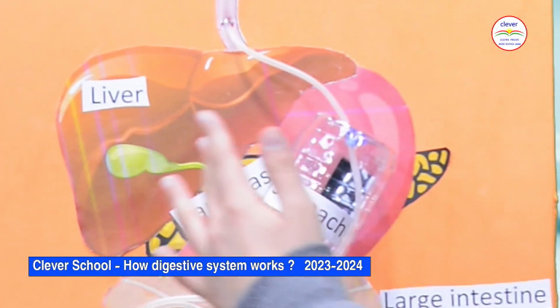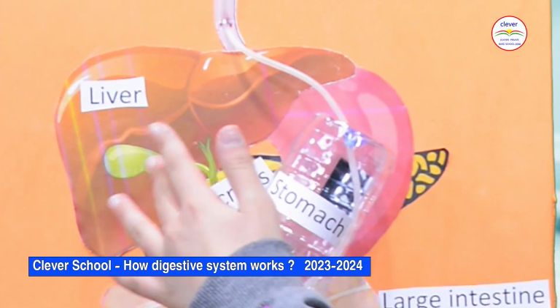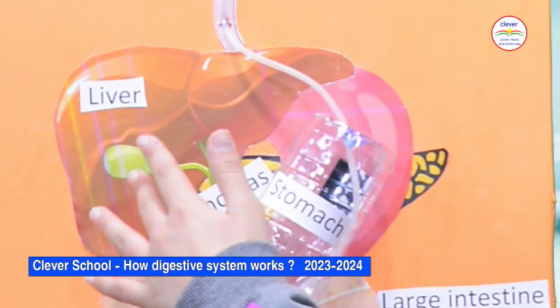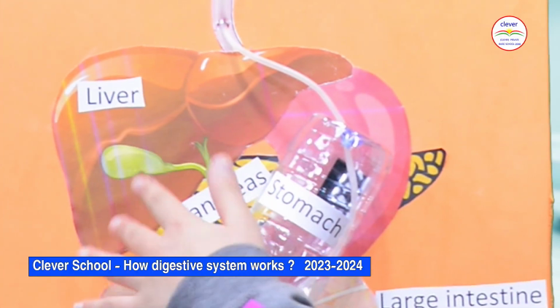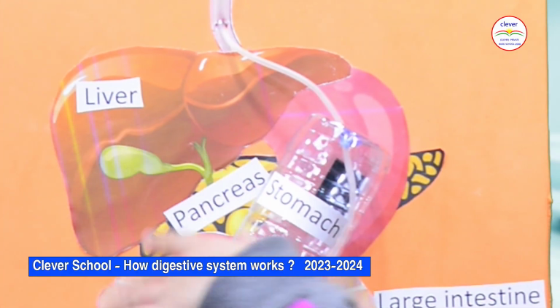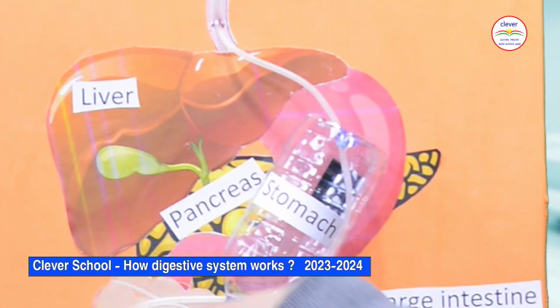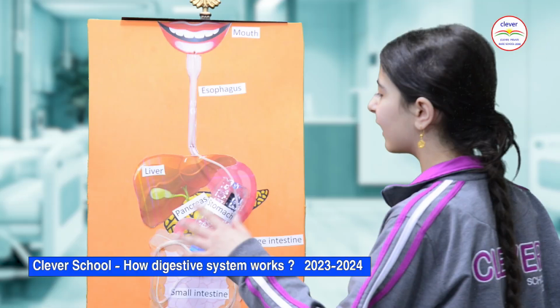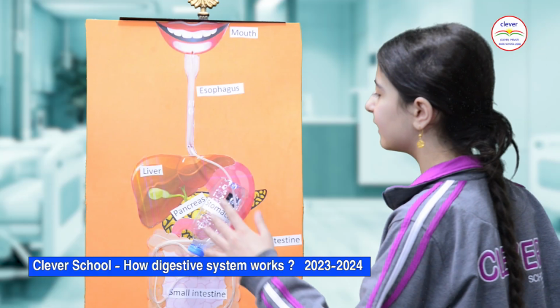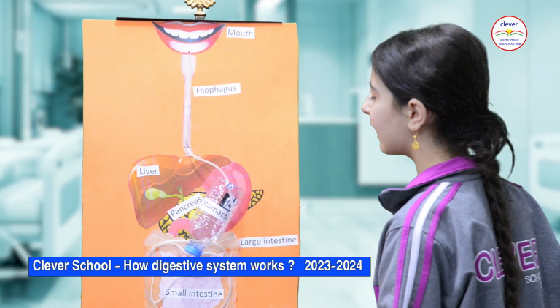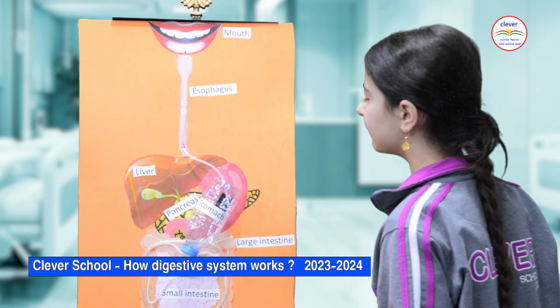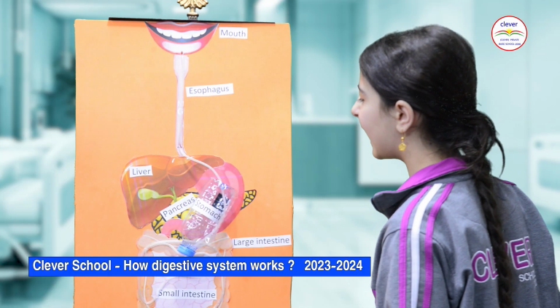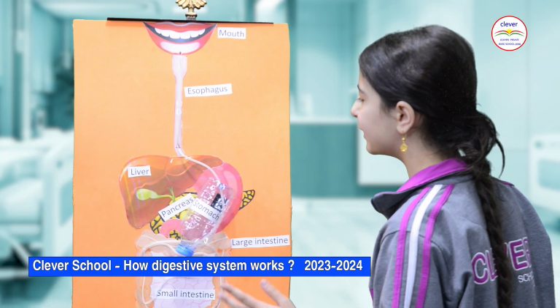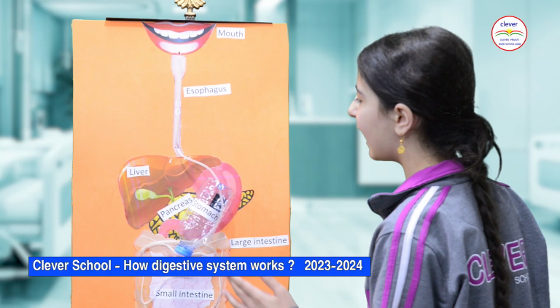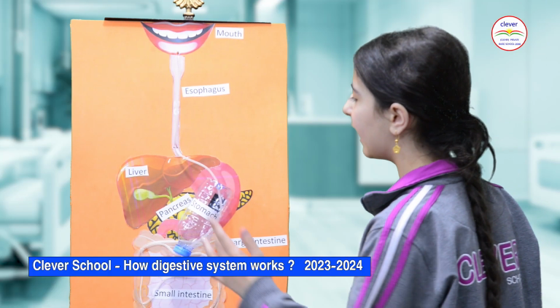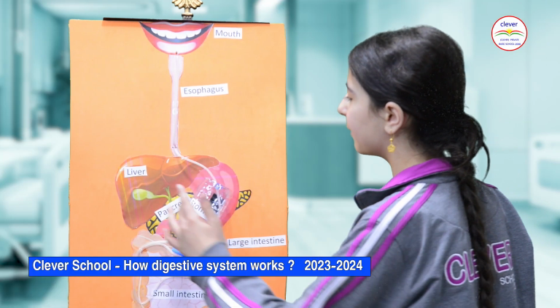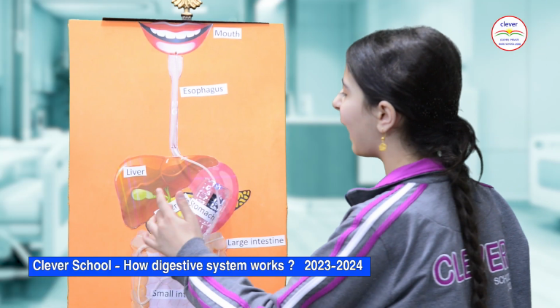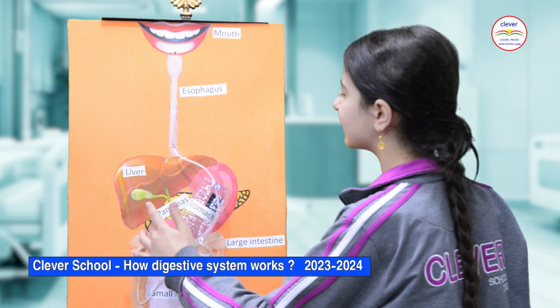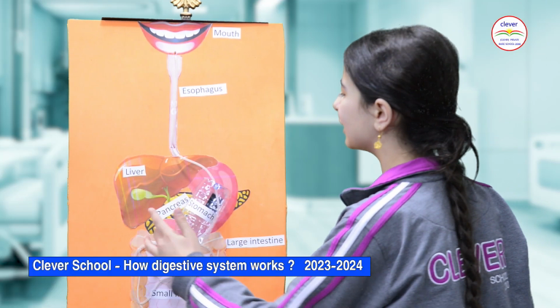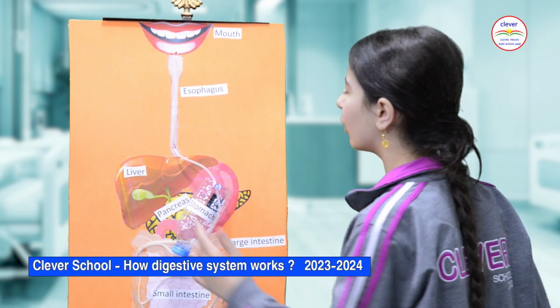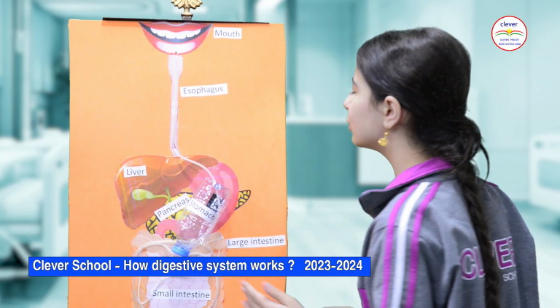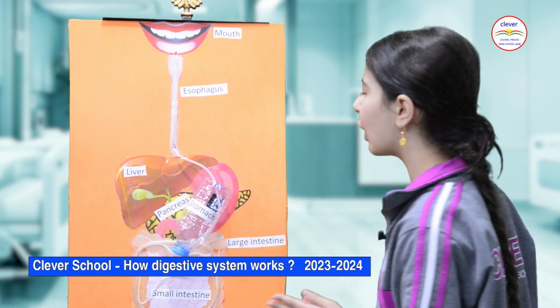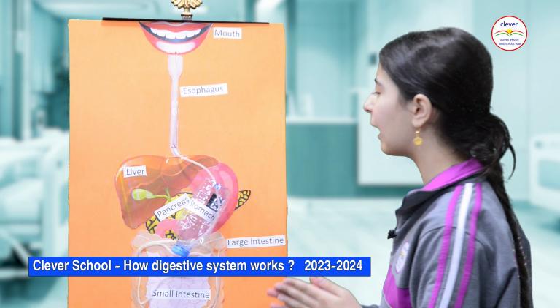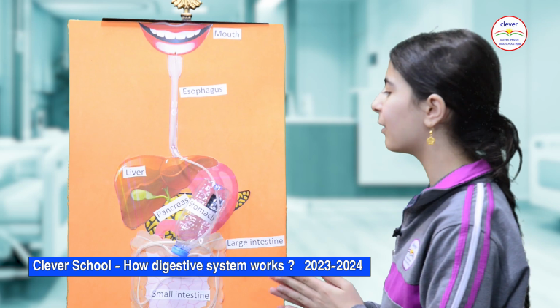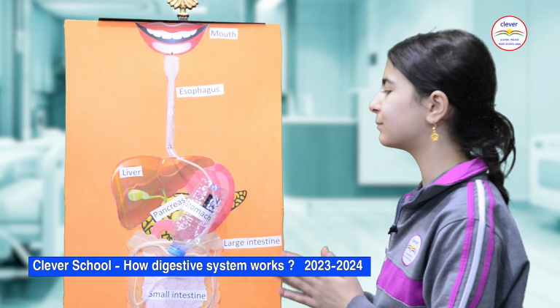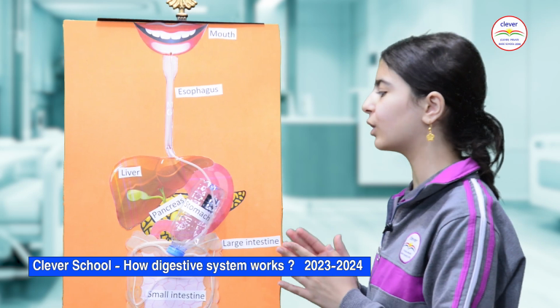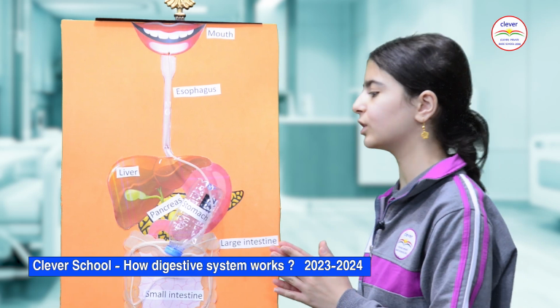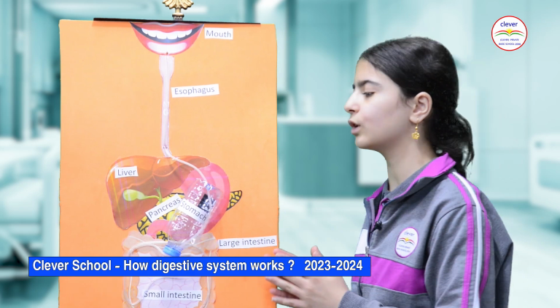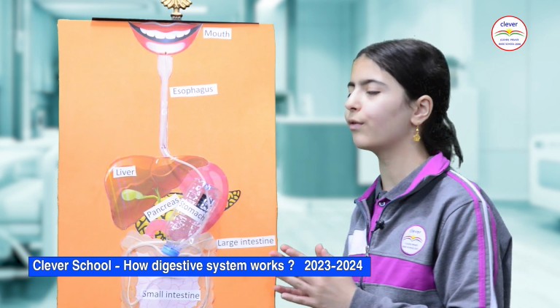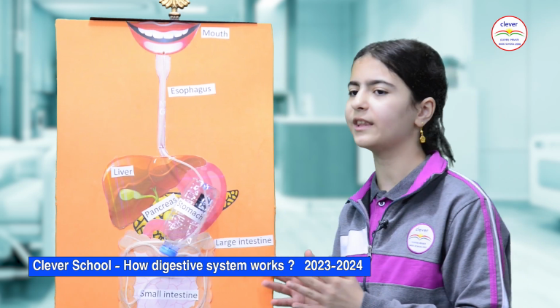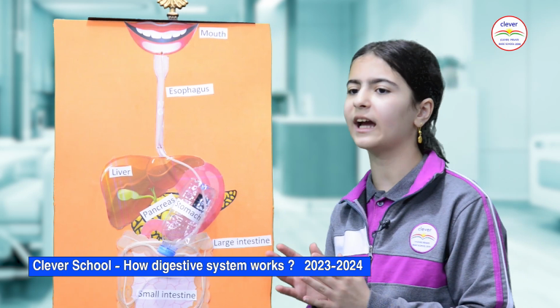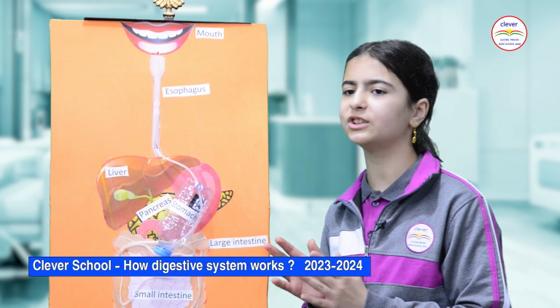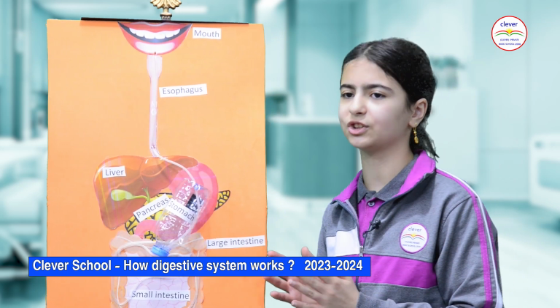The liver, the gallbladder, and the pancreas also help in the process of digestion.